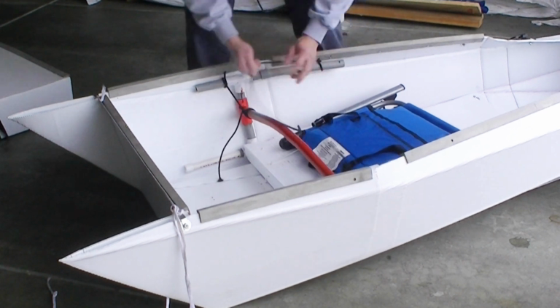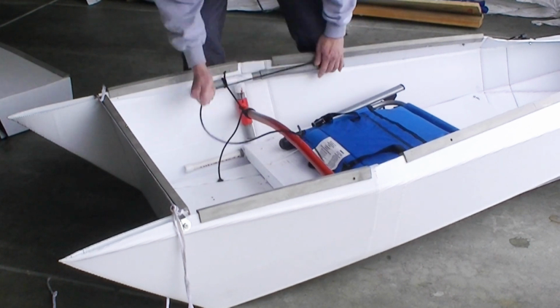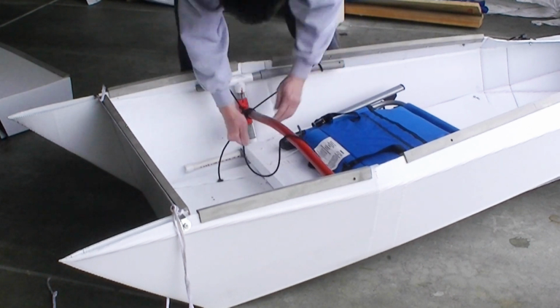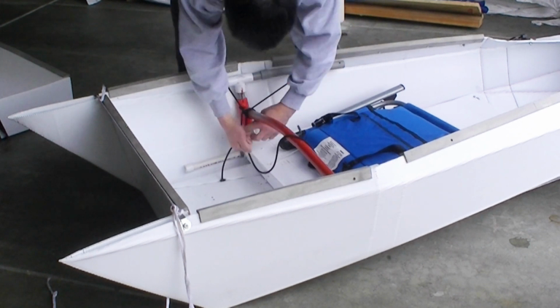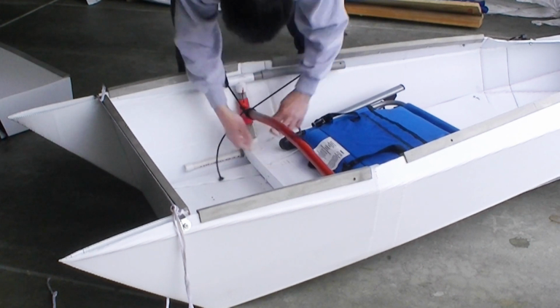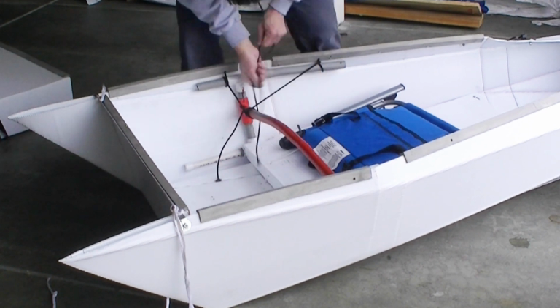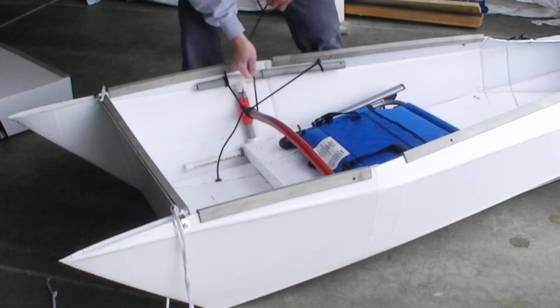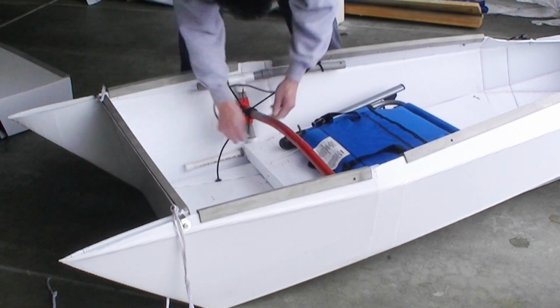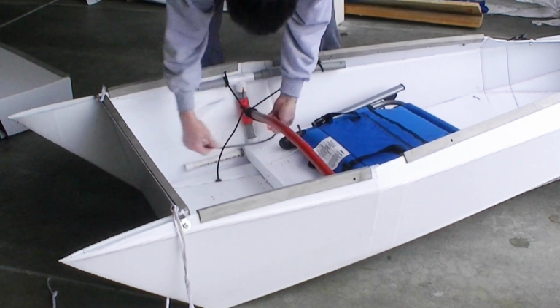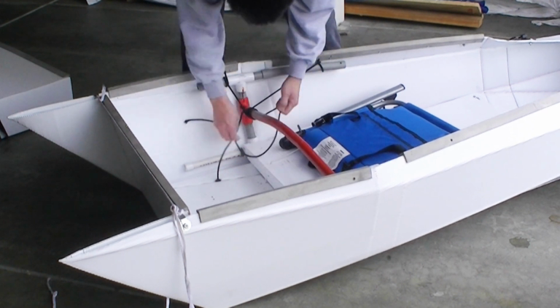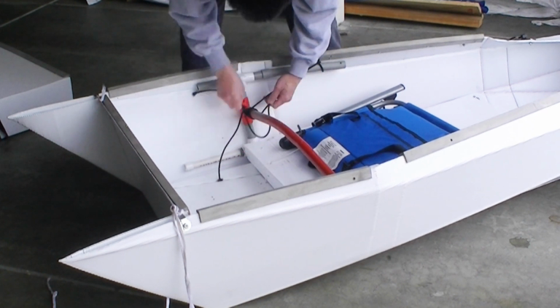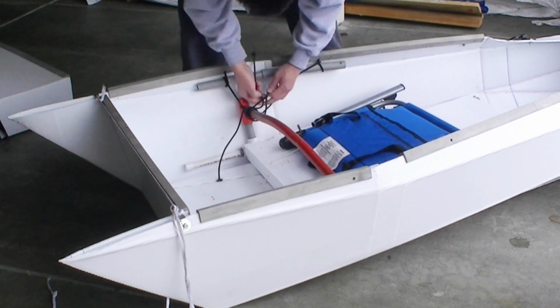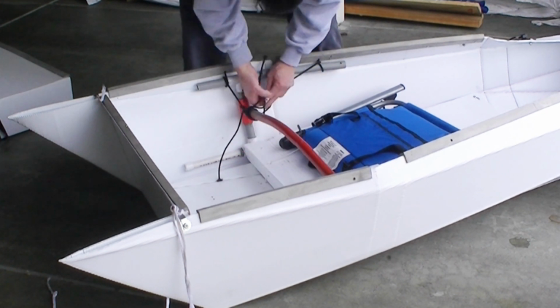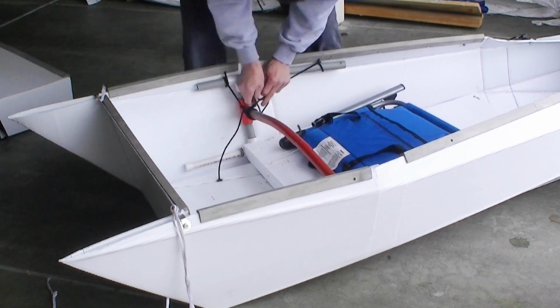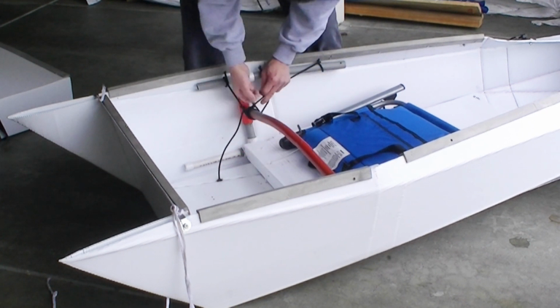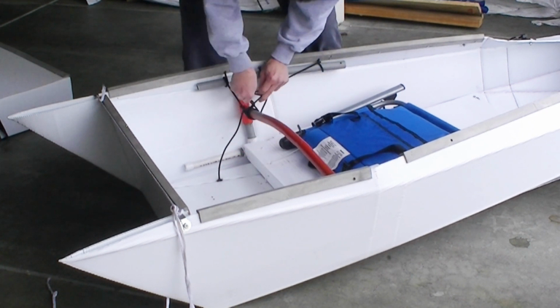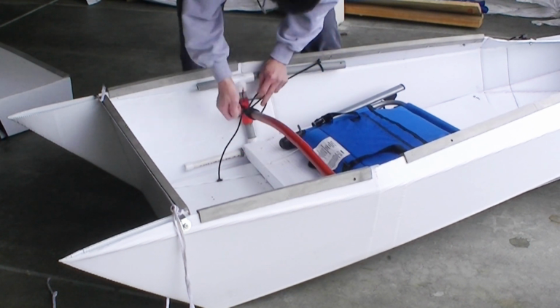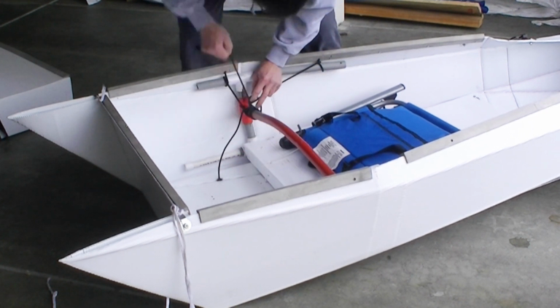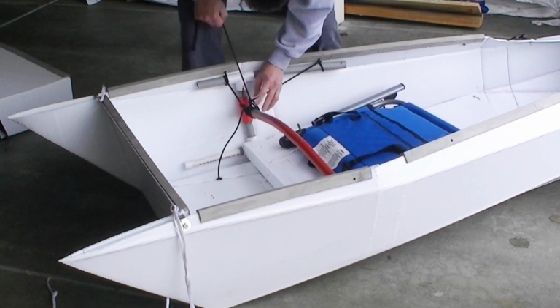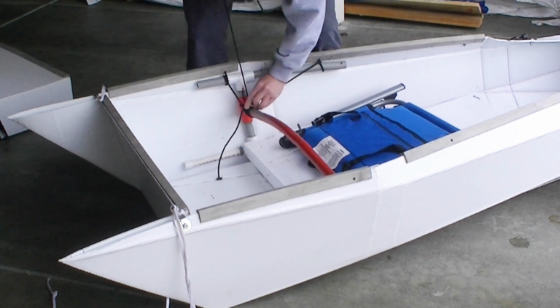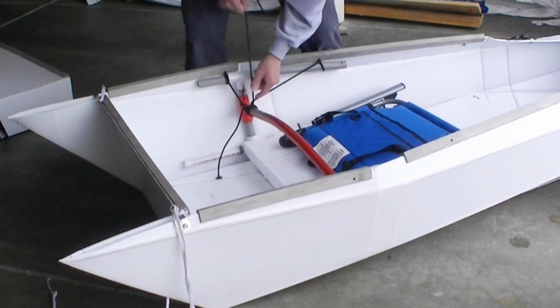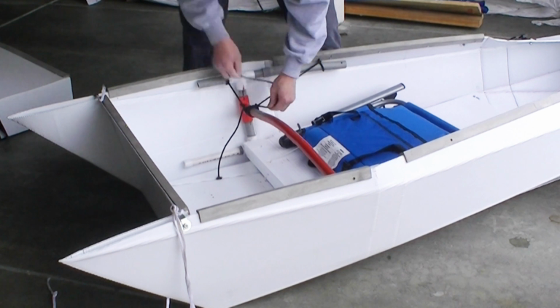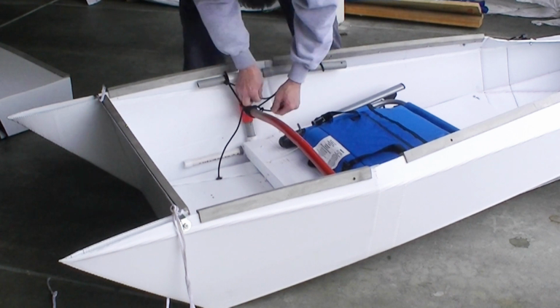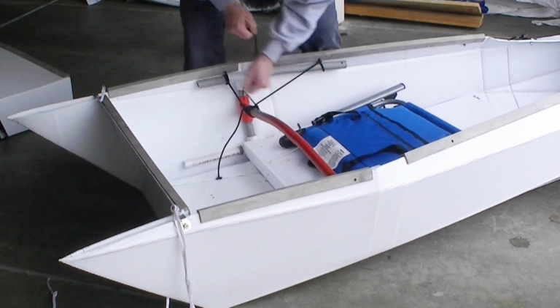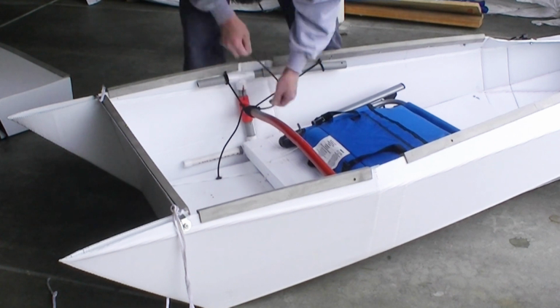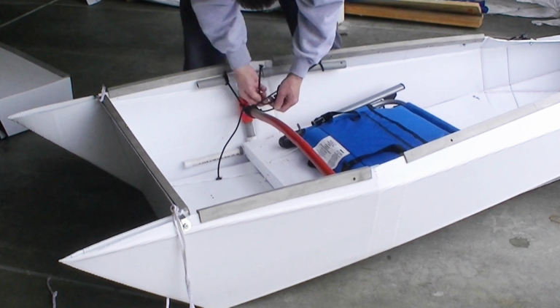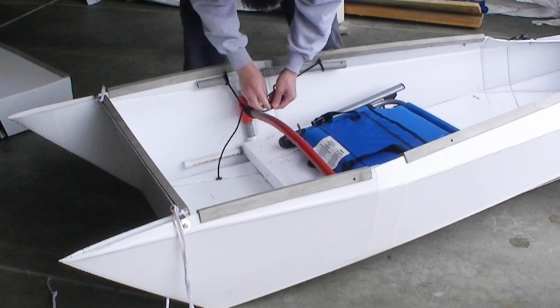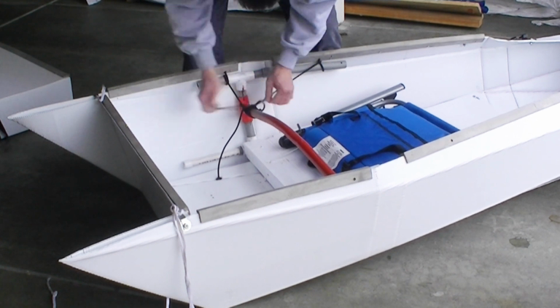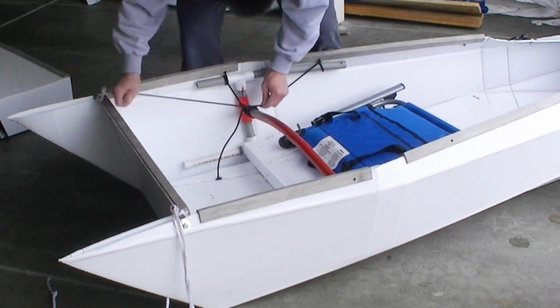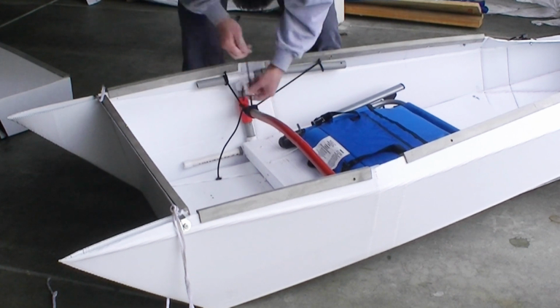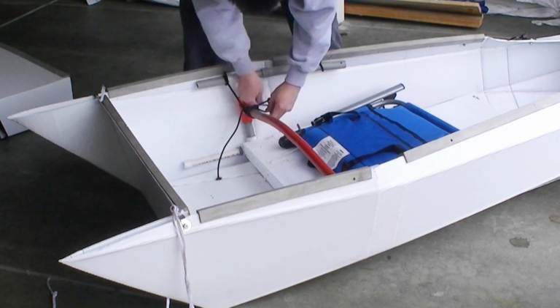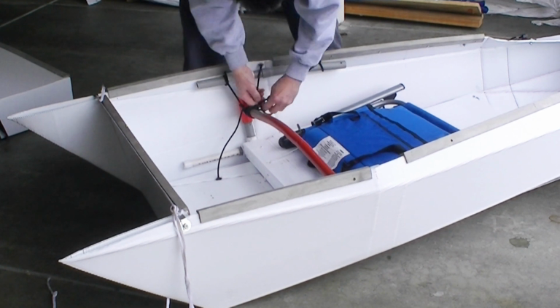You can see how the floorboard, chair, and frame are being held together here.